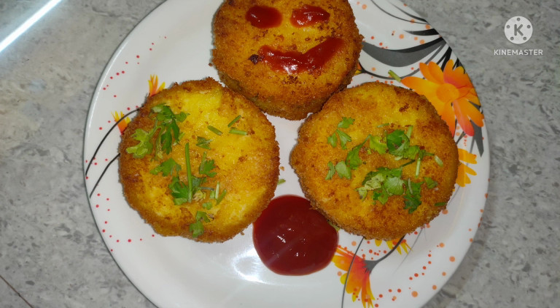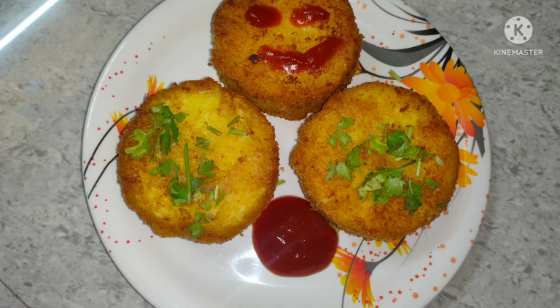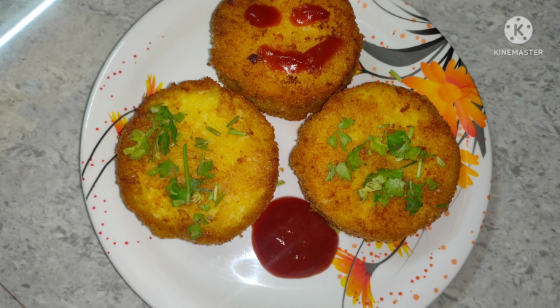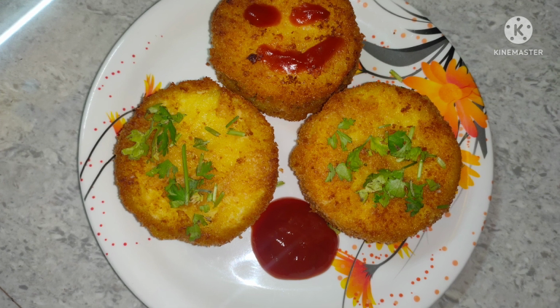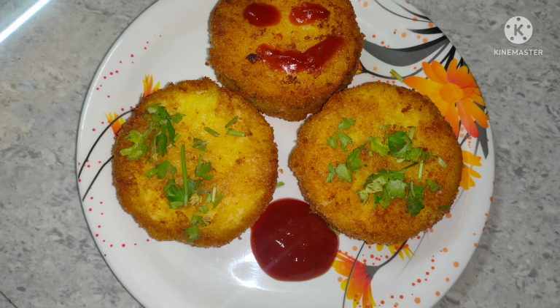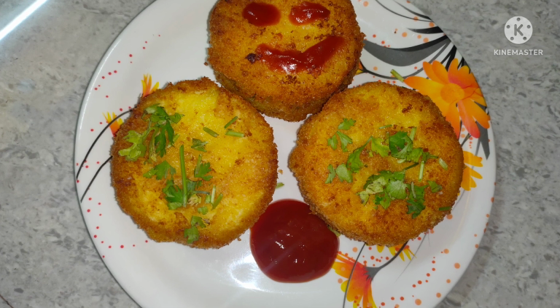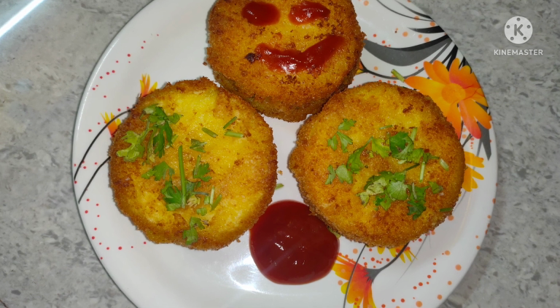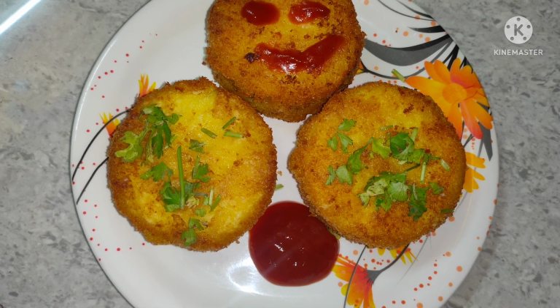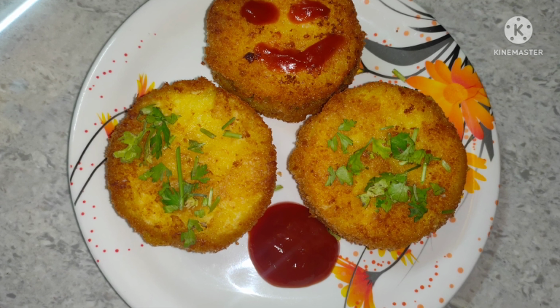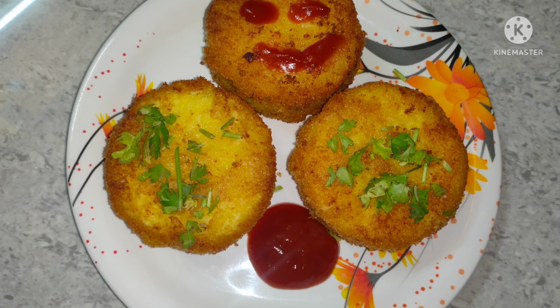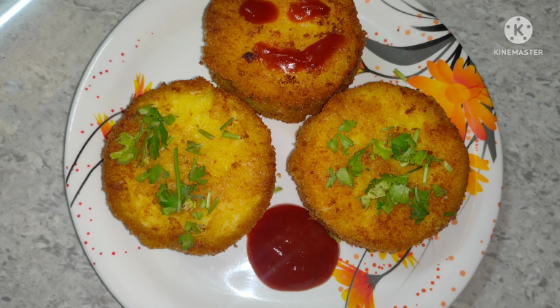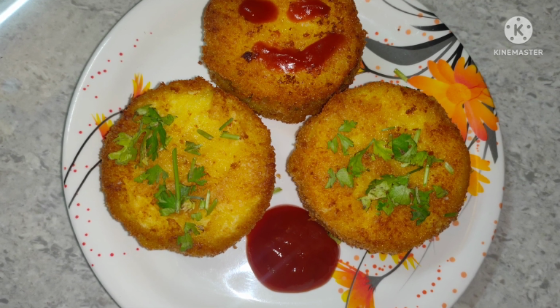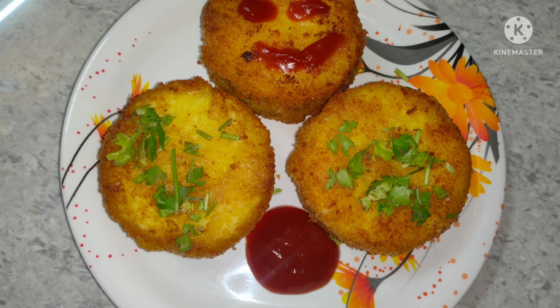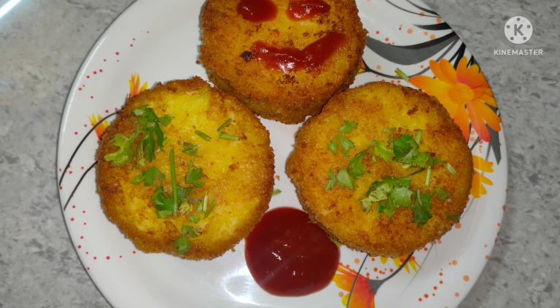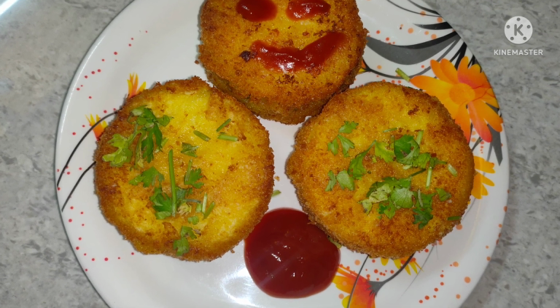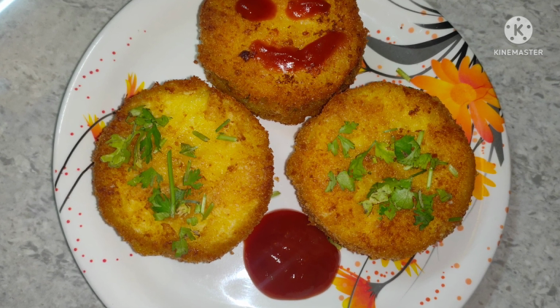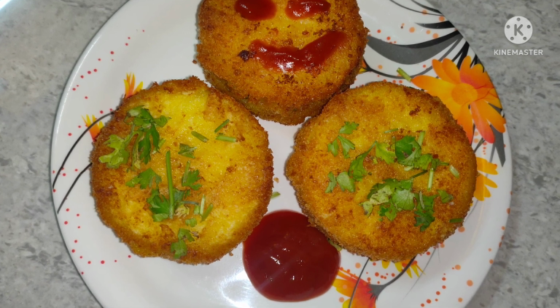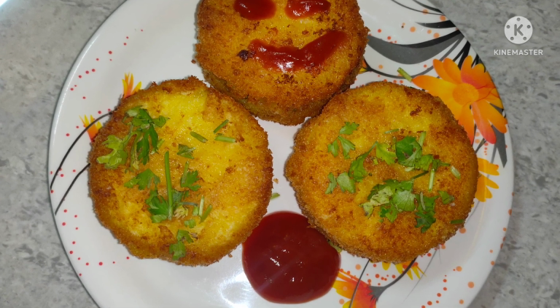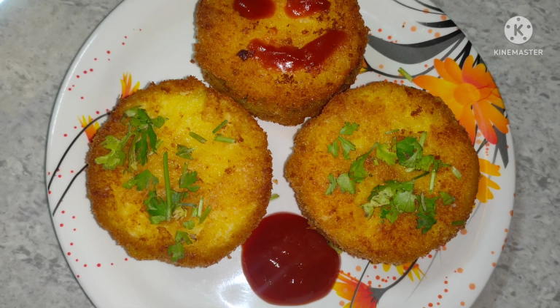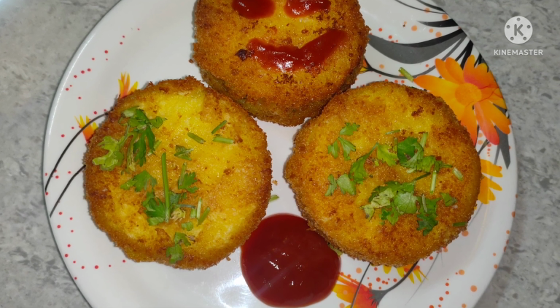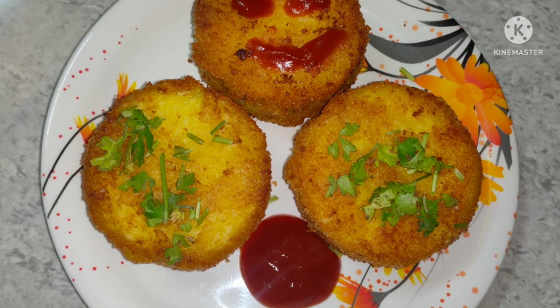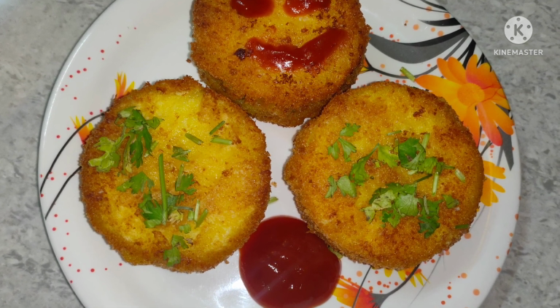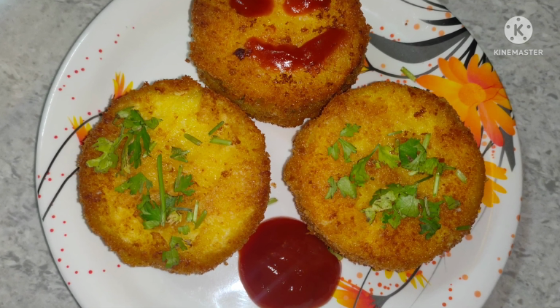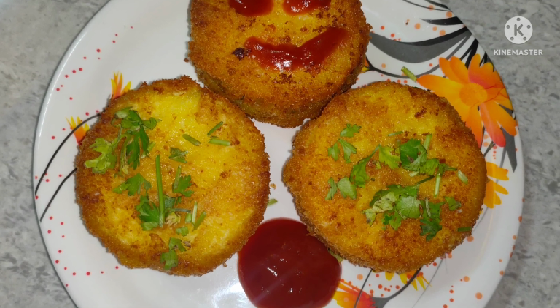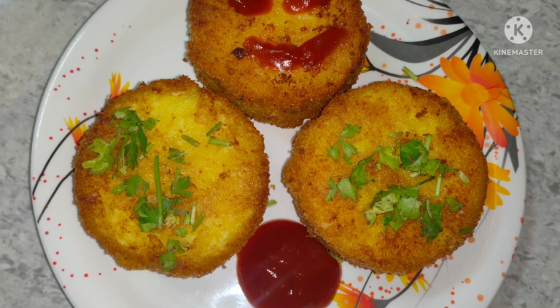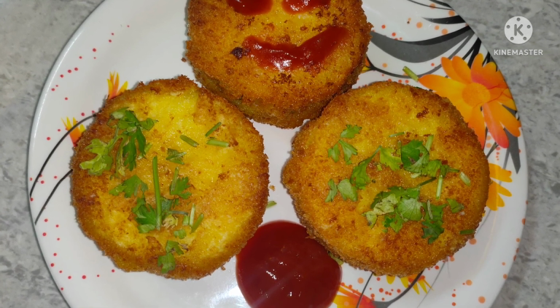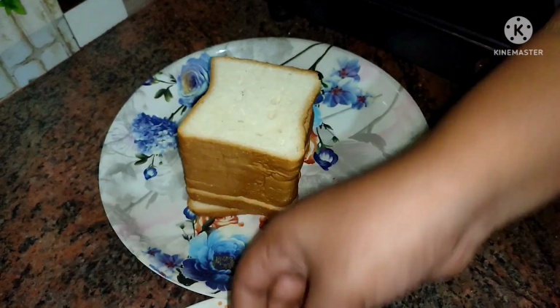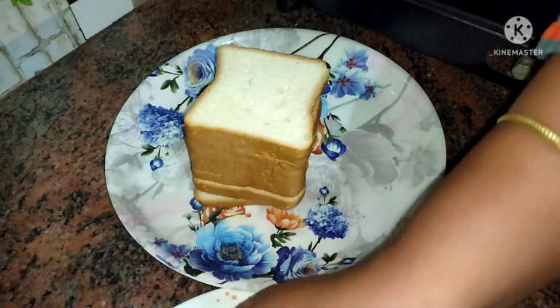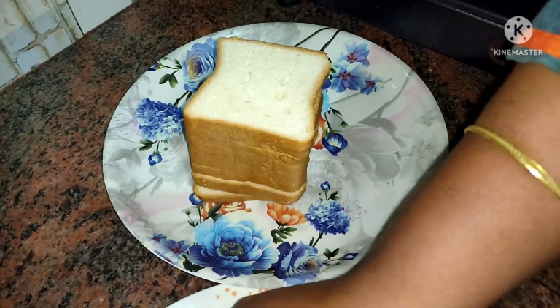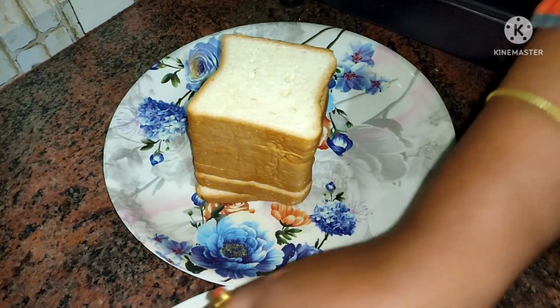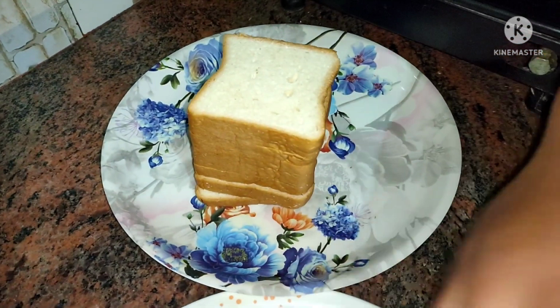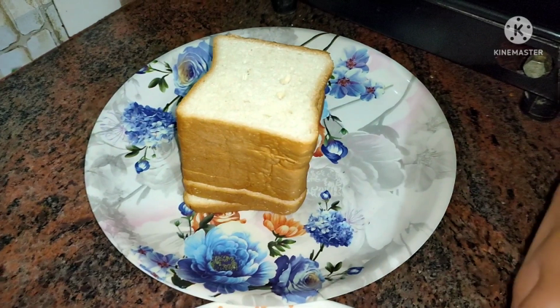Hi, welcome to my channel, Simply Is Special. Today, we are going to talk about evening snacks.